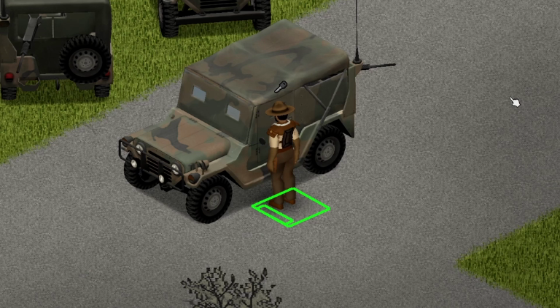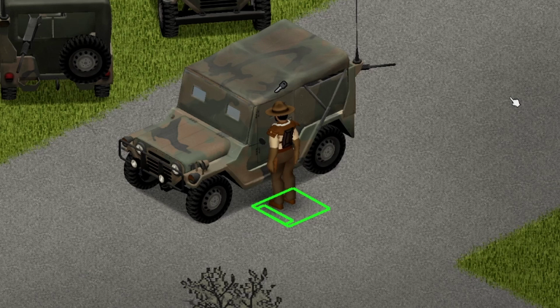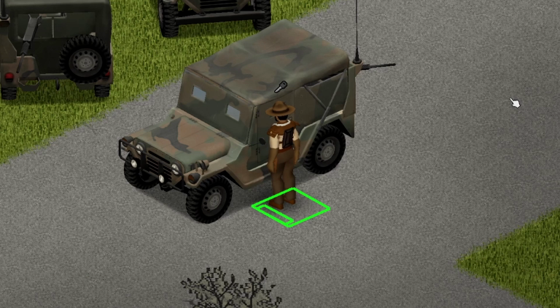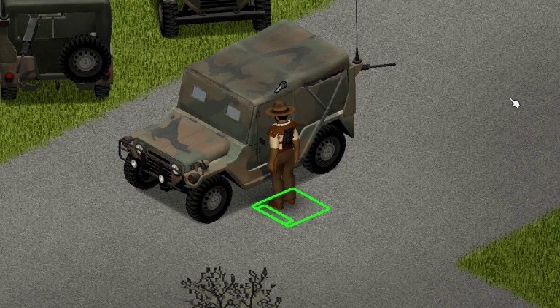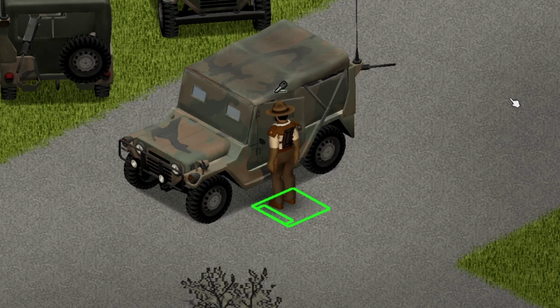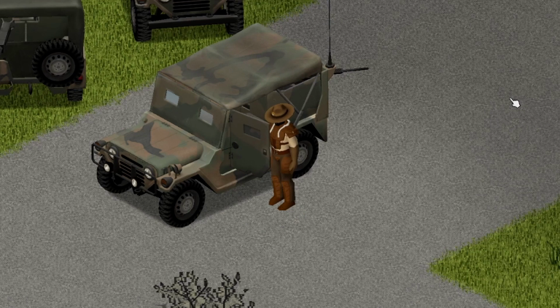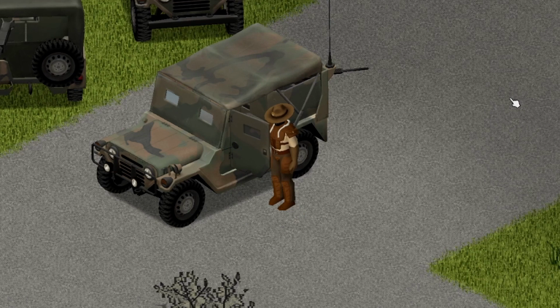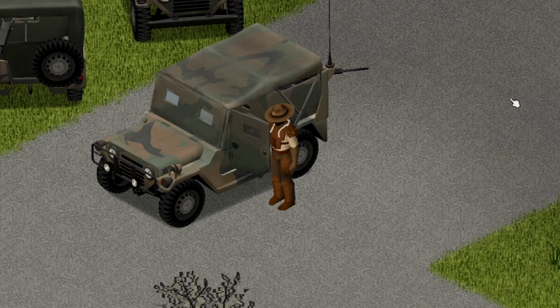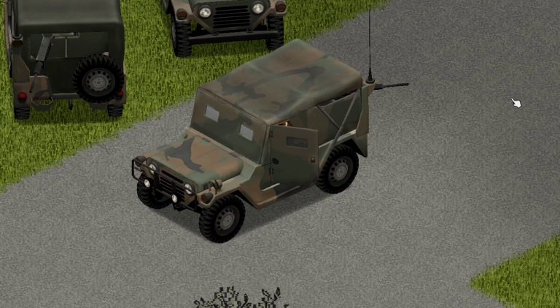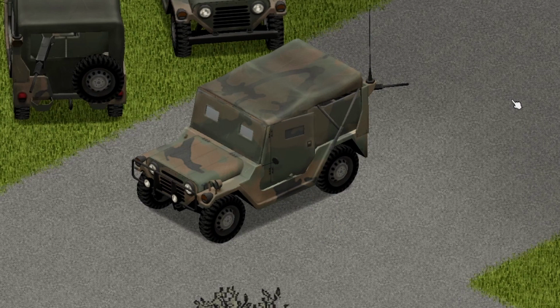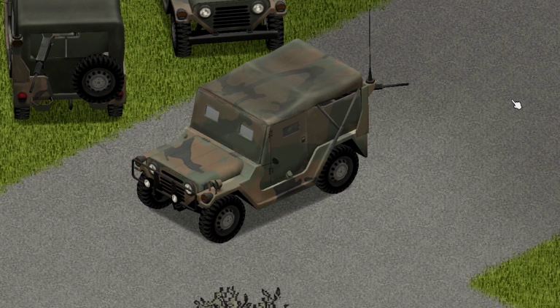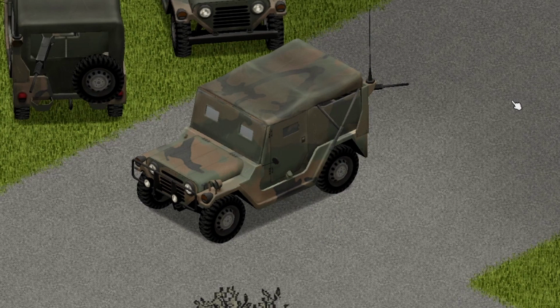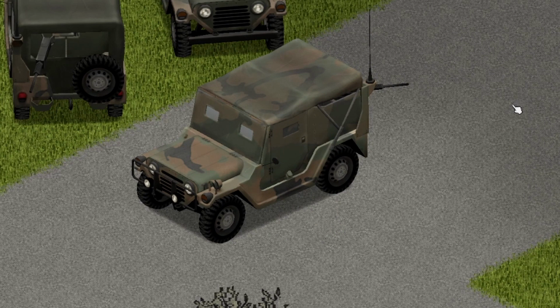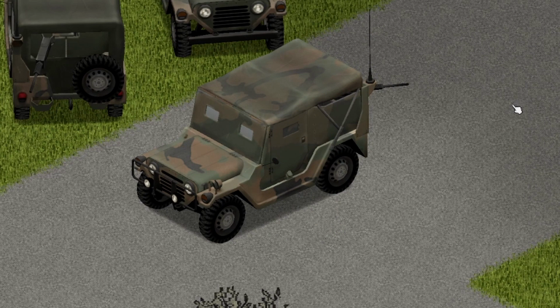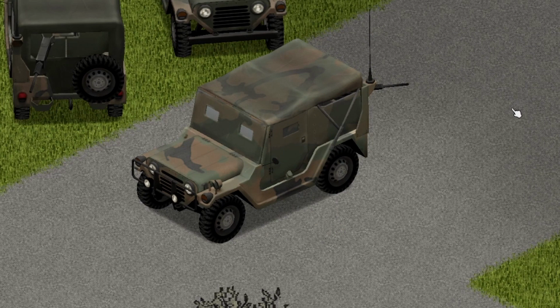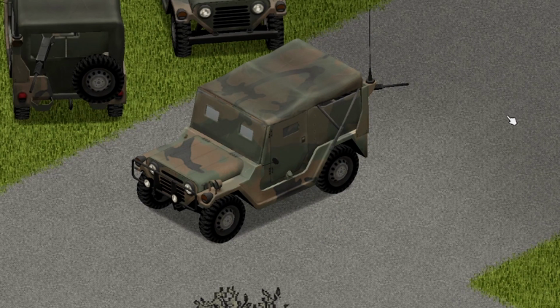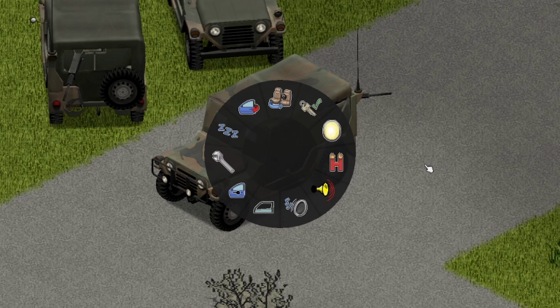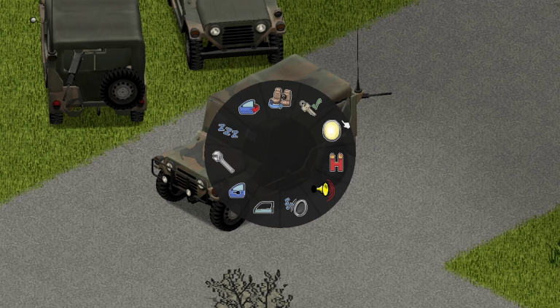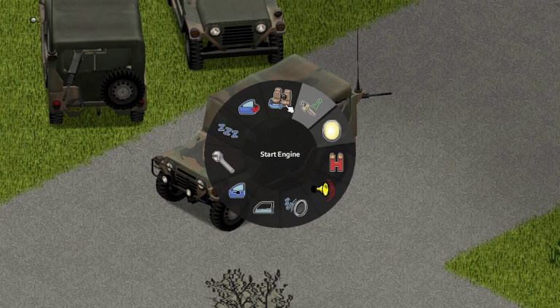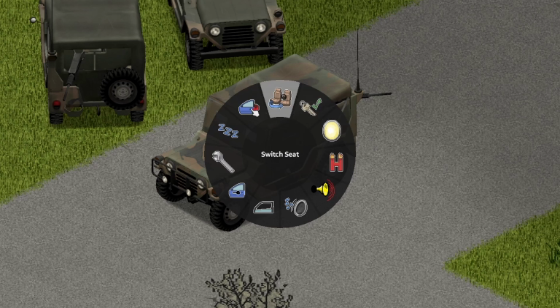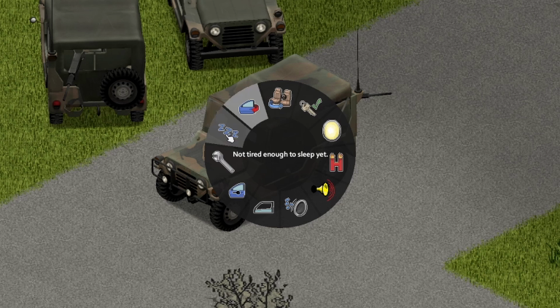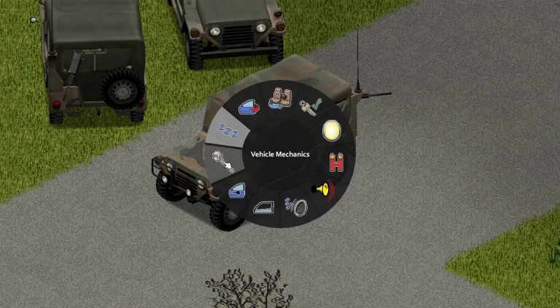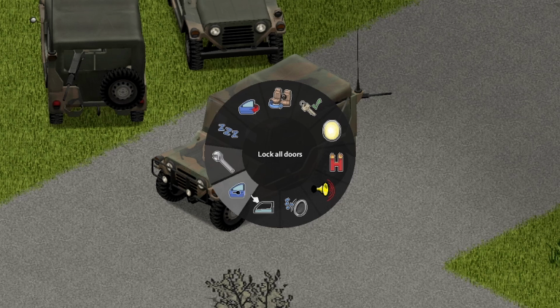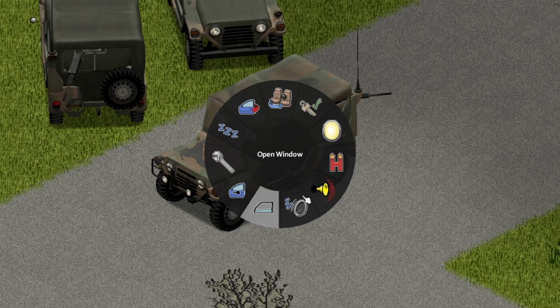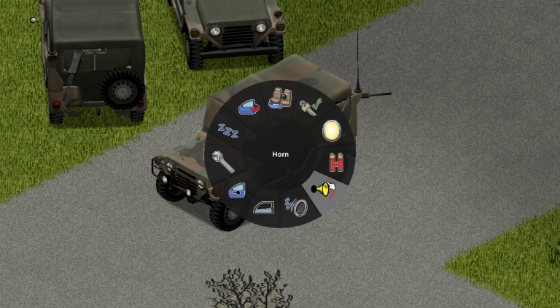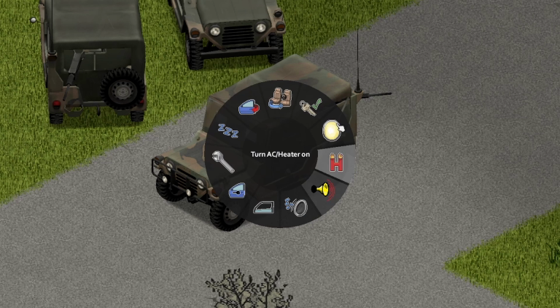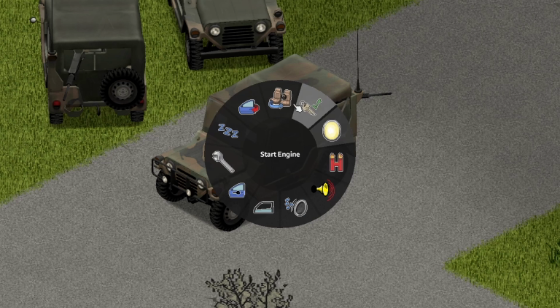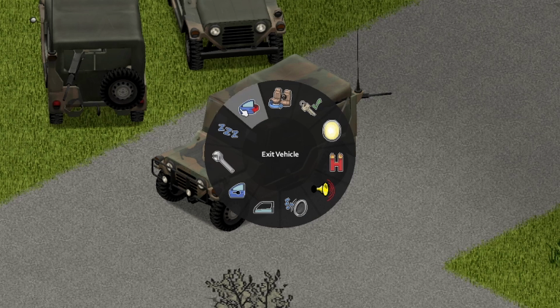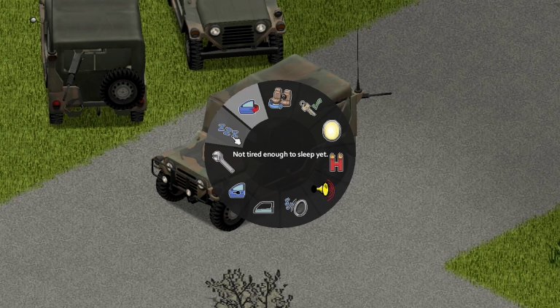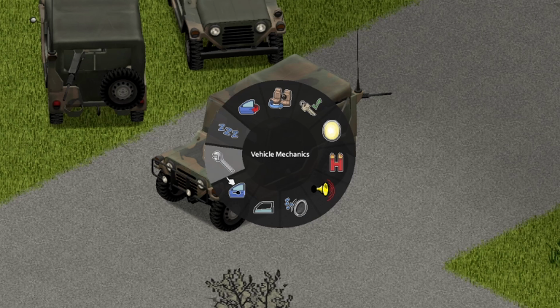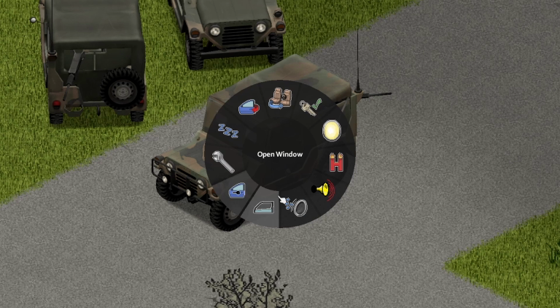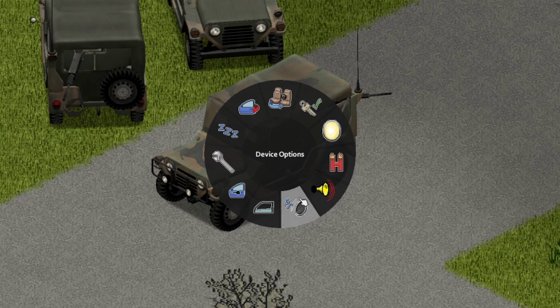Moving on to the inside of the vehicle, we have a nice little animation with the door there. Inside of the vehicle, we have a bunch of options, as you see here — pretty much the normal.